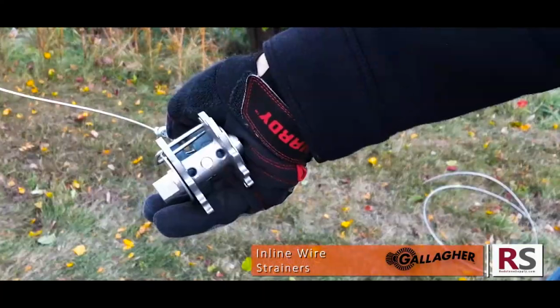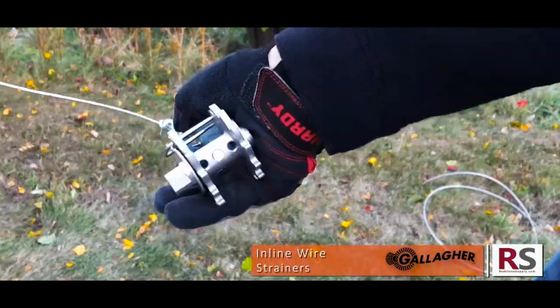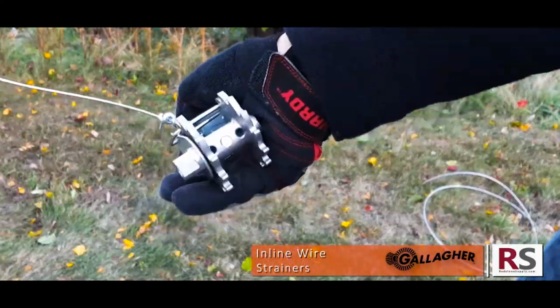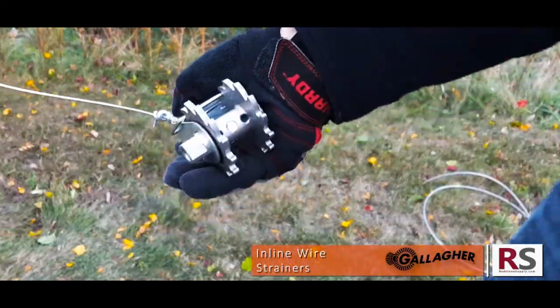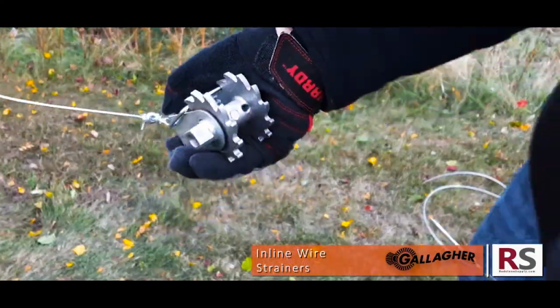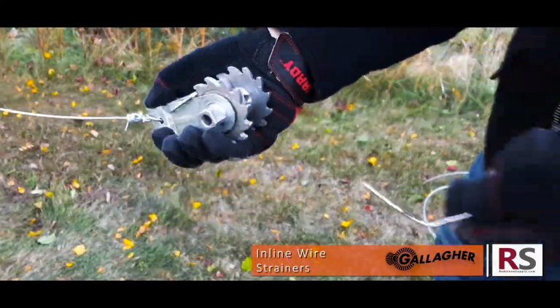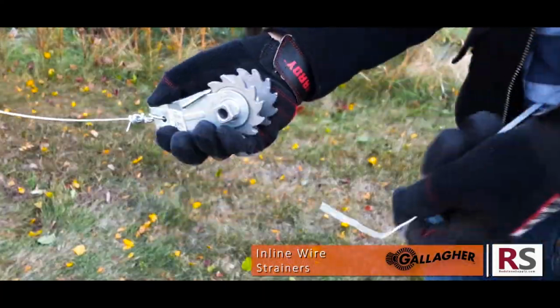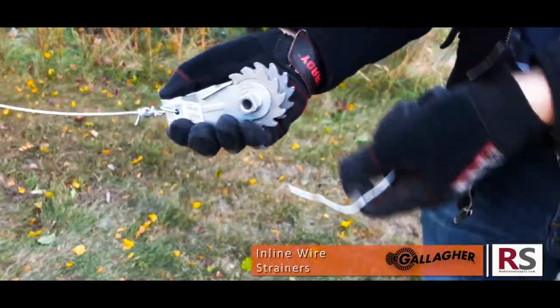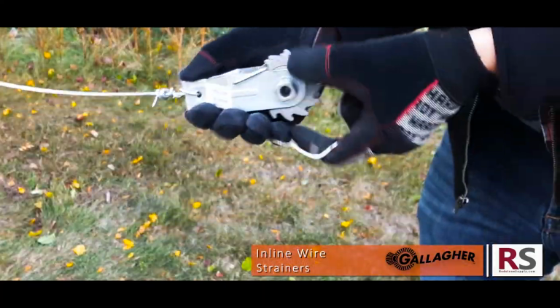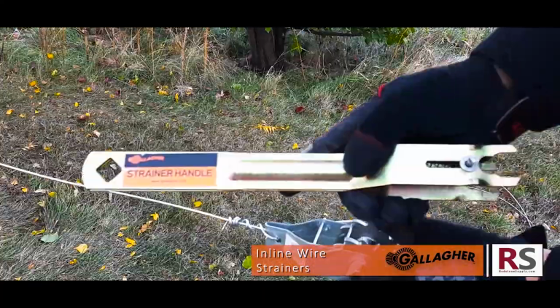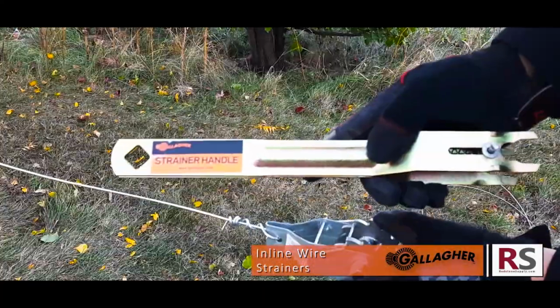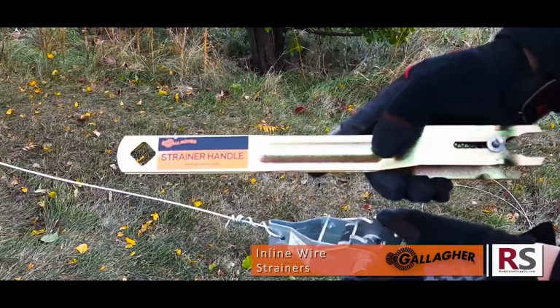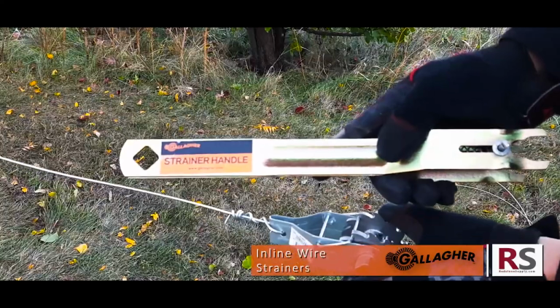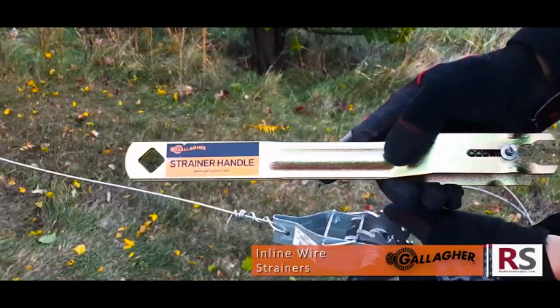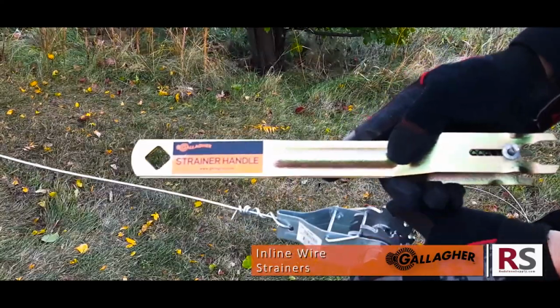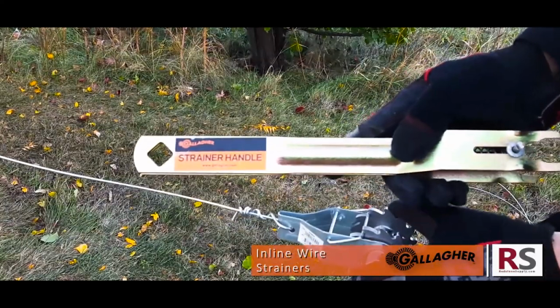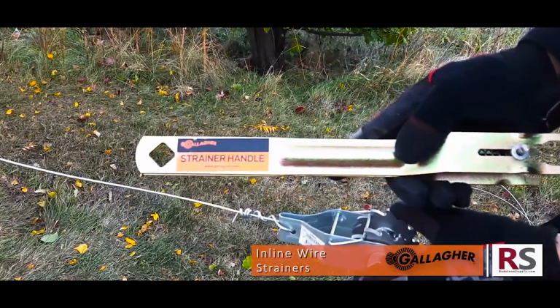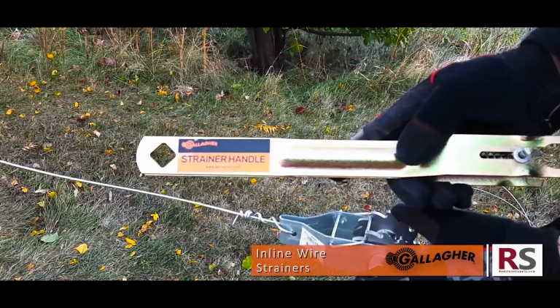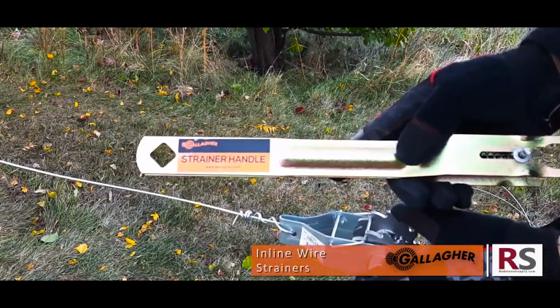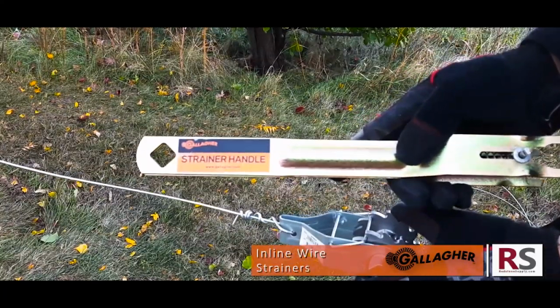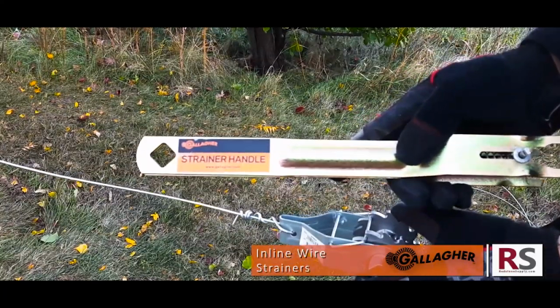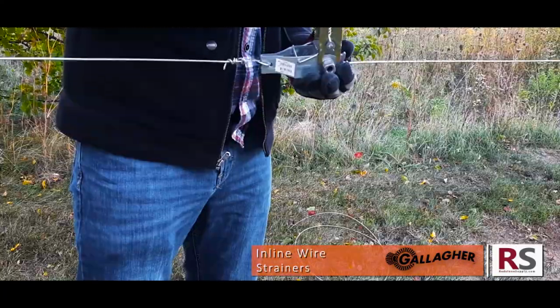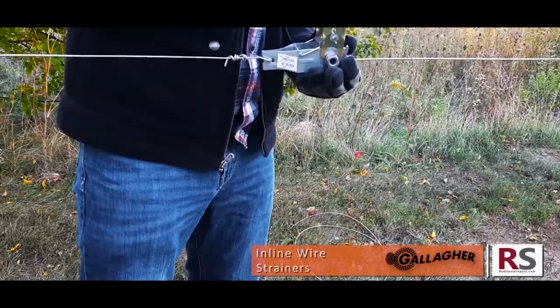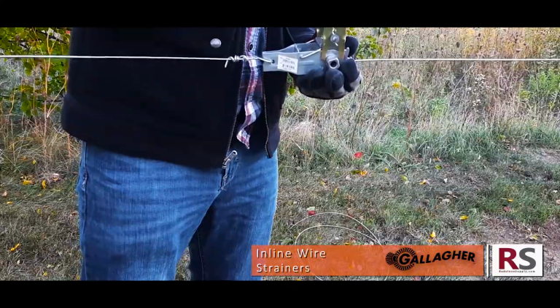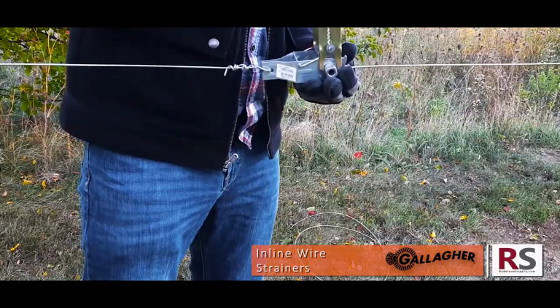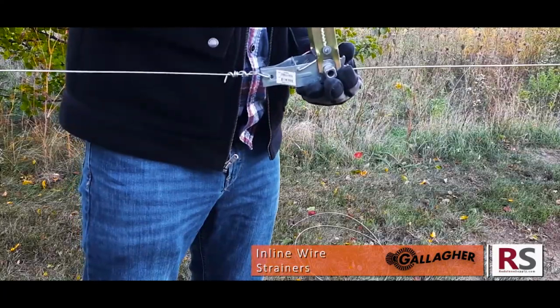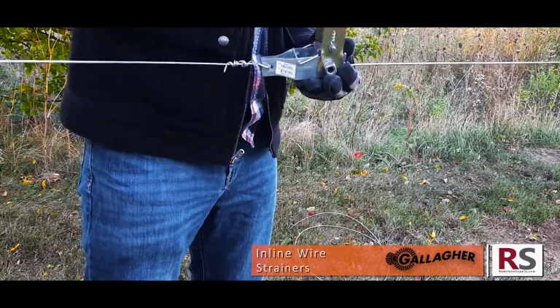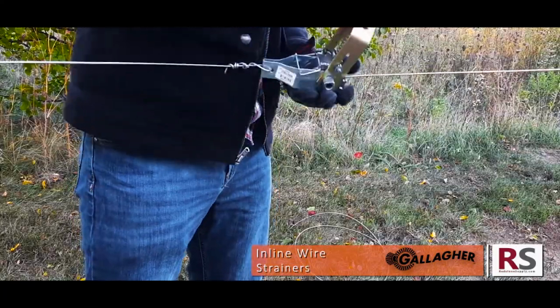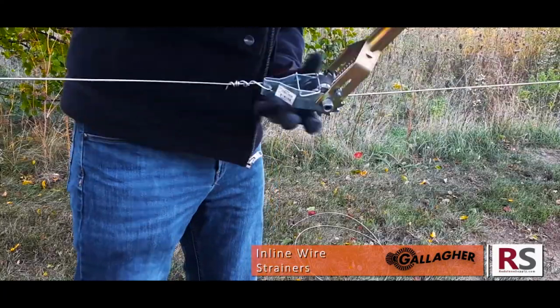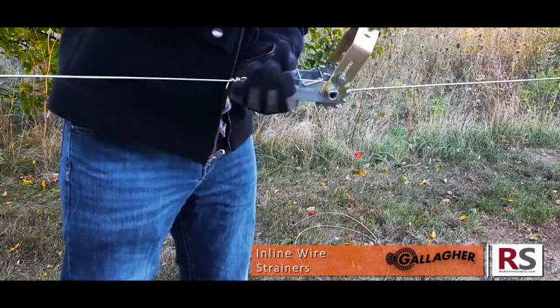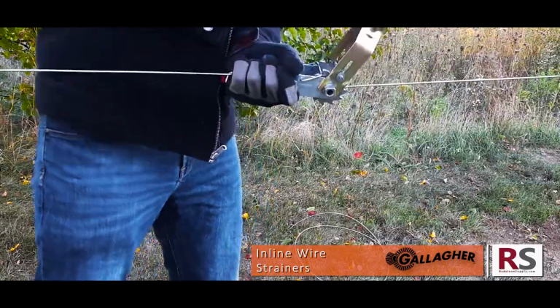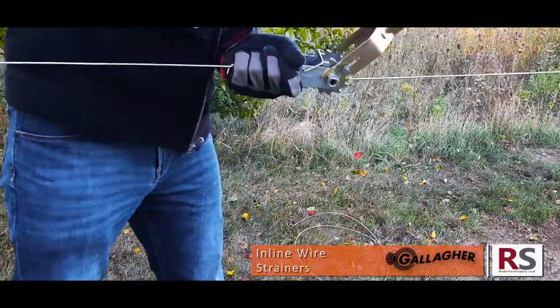Spool your other wire into the wheel of your strainer and tighten it with a strainer handle like this one, made by Gallagher.